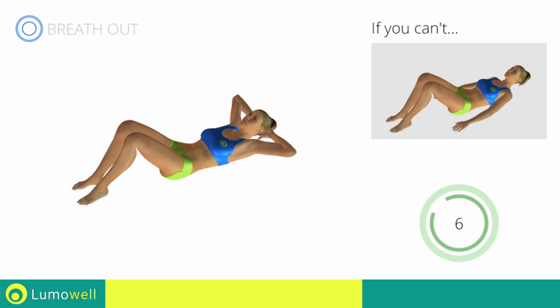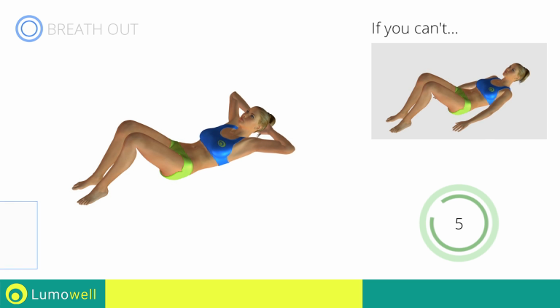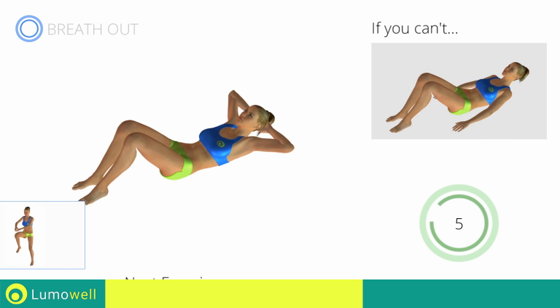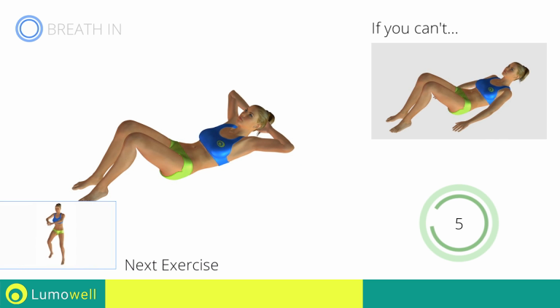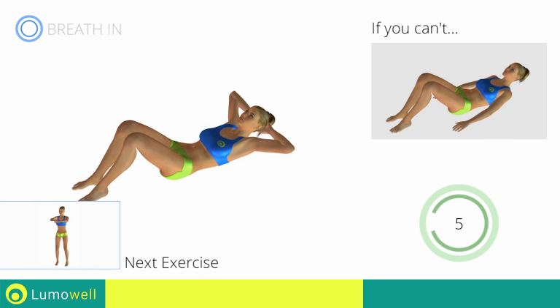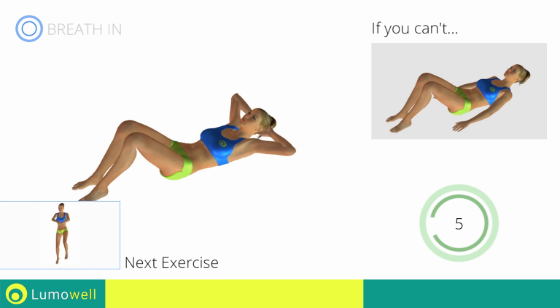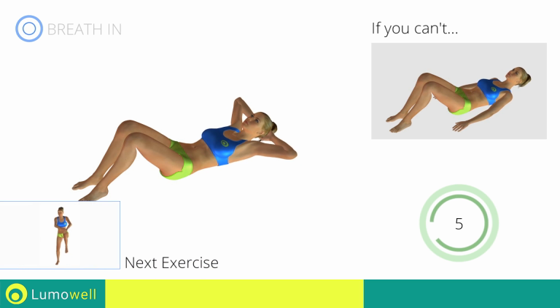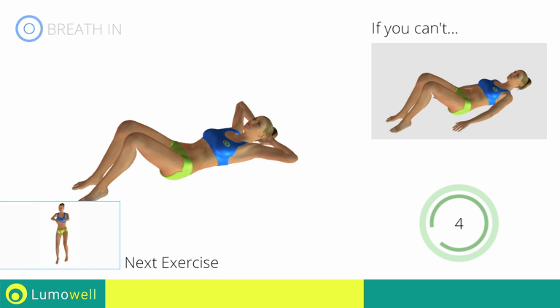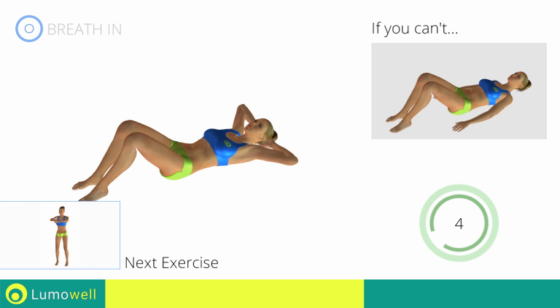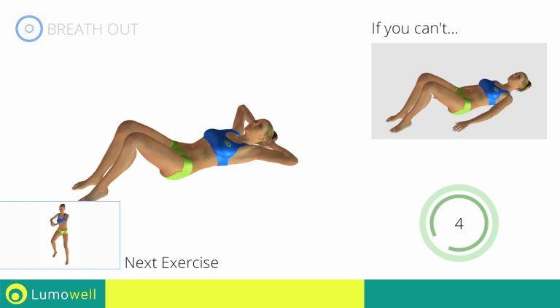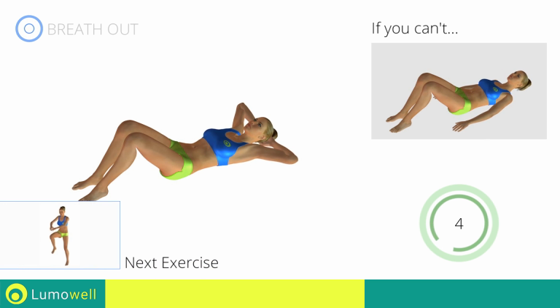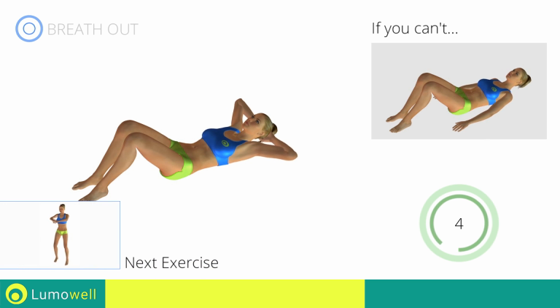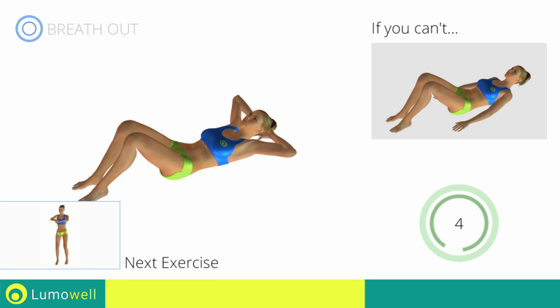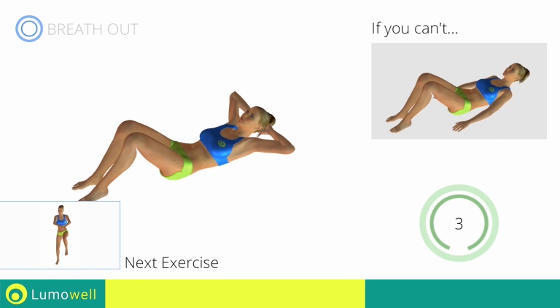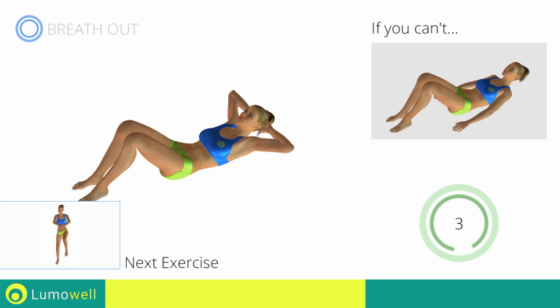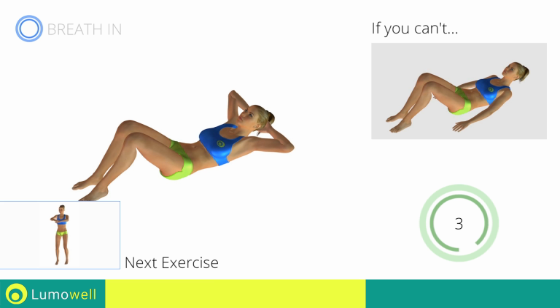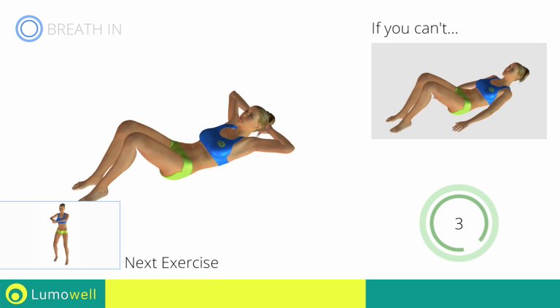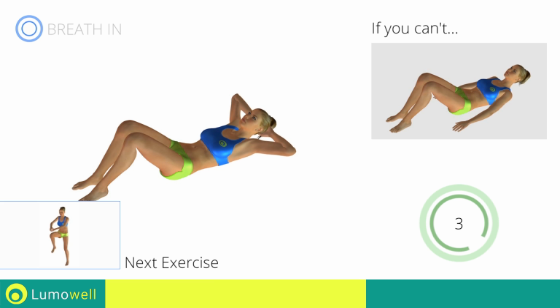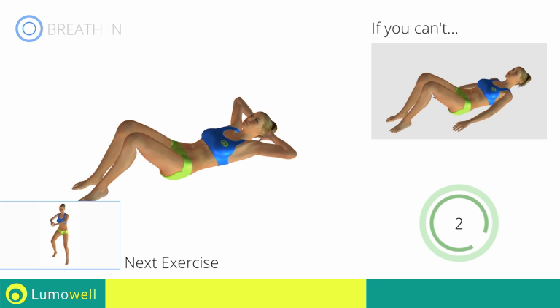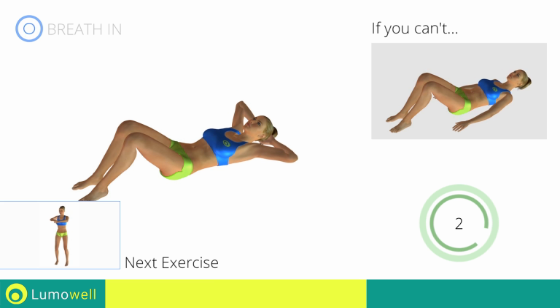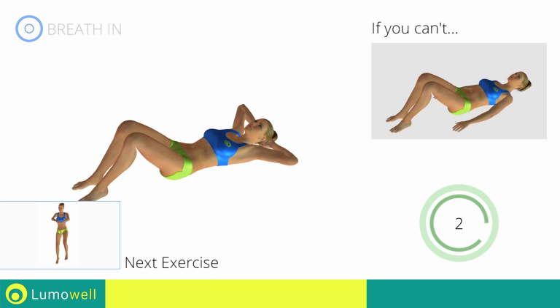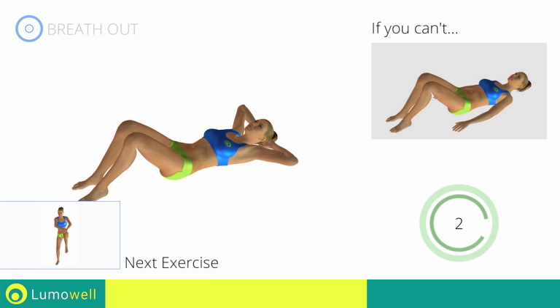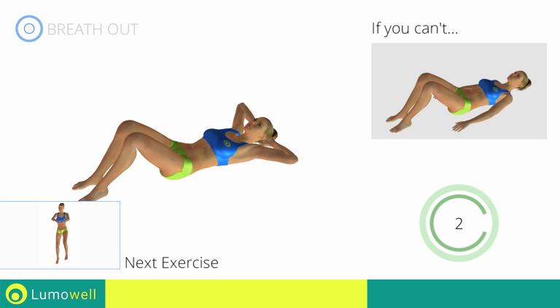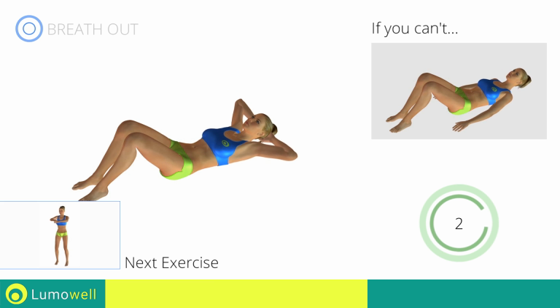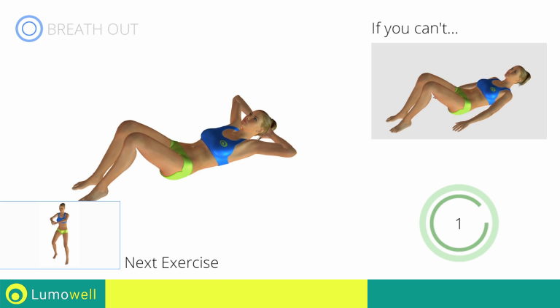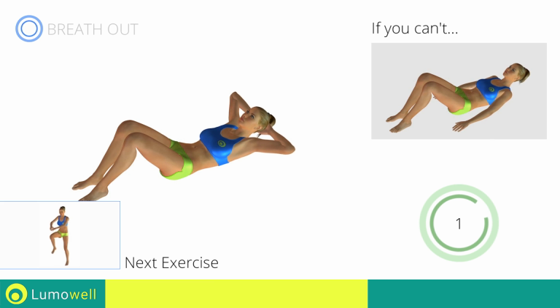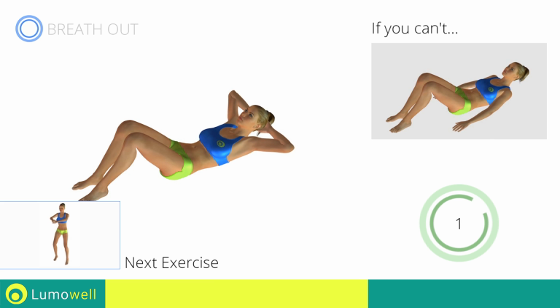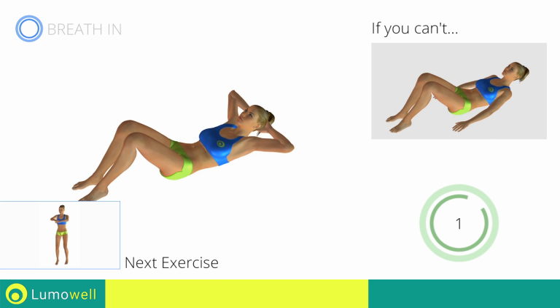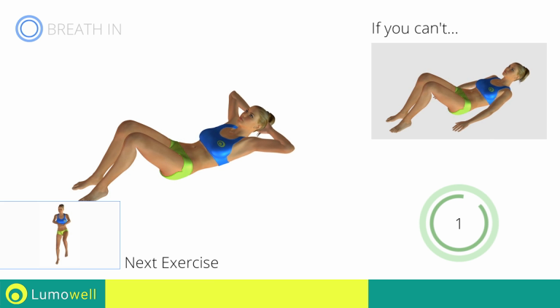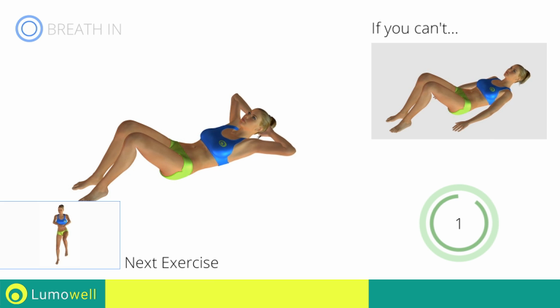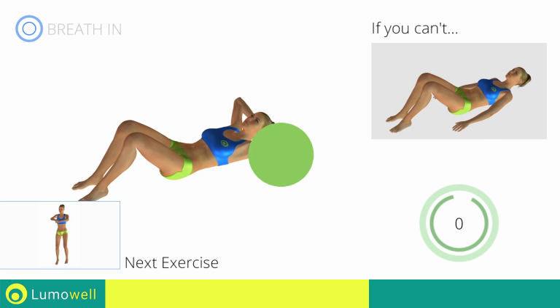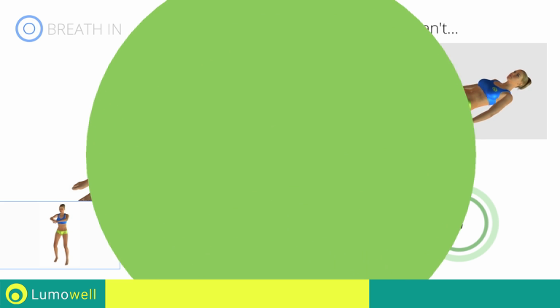Next exercise: high knee run plus power crunch. Go!